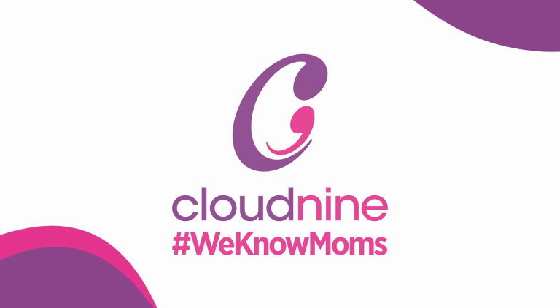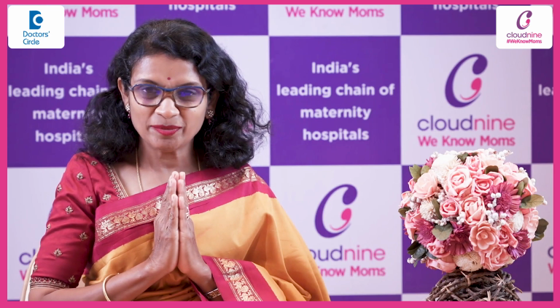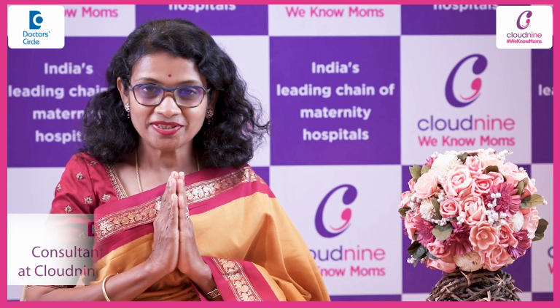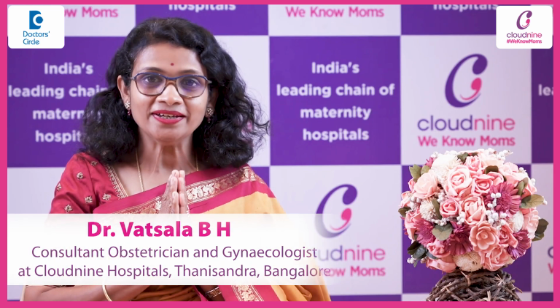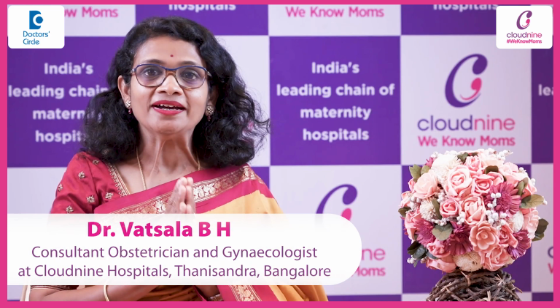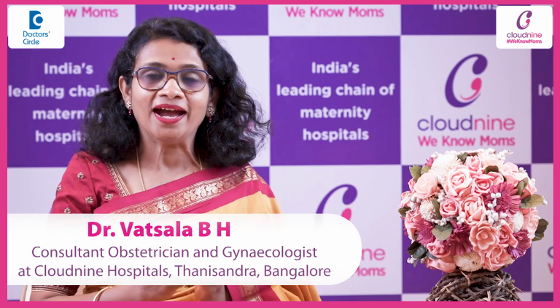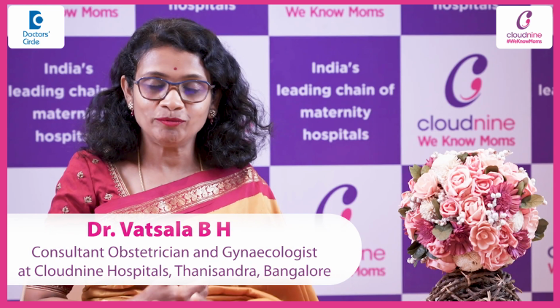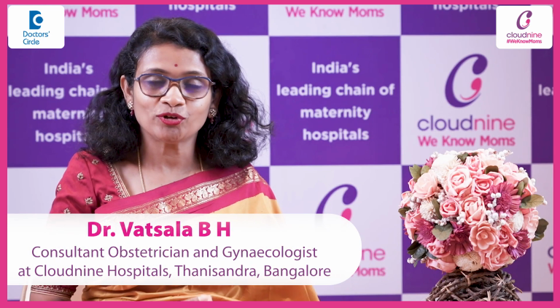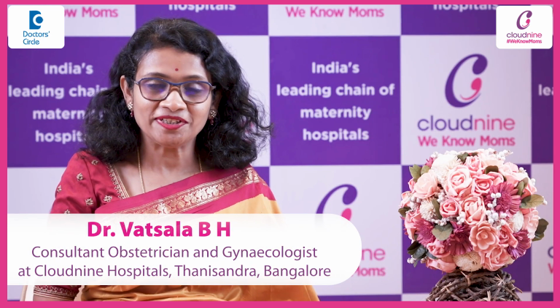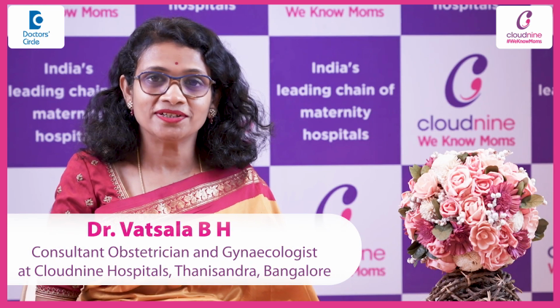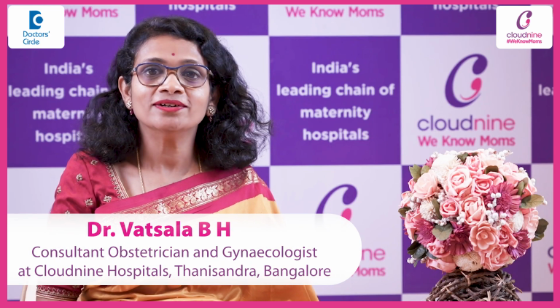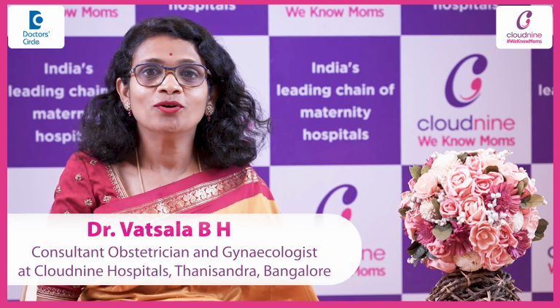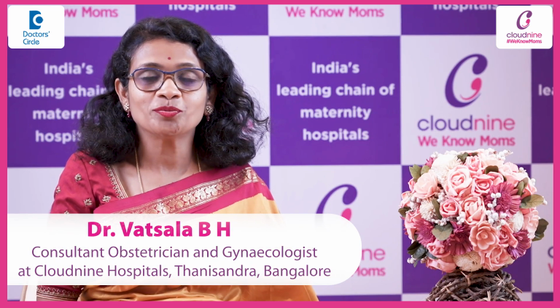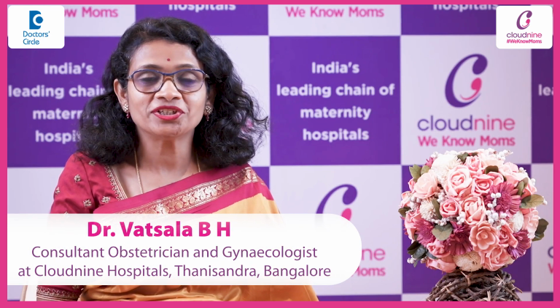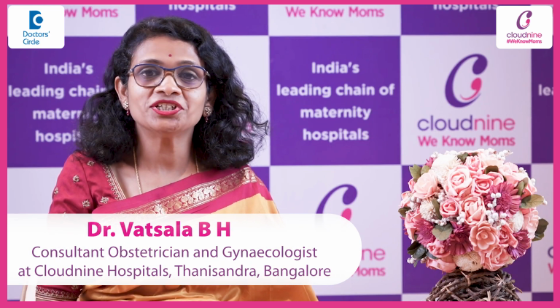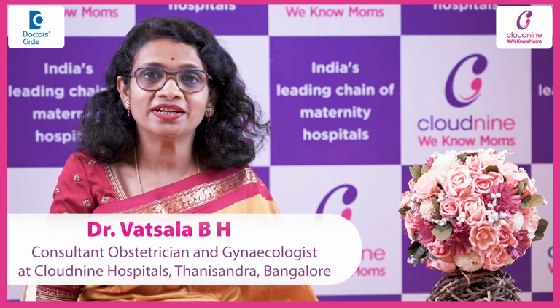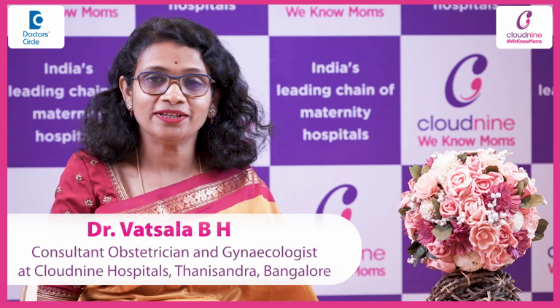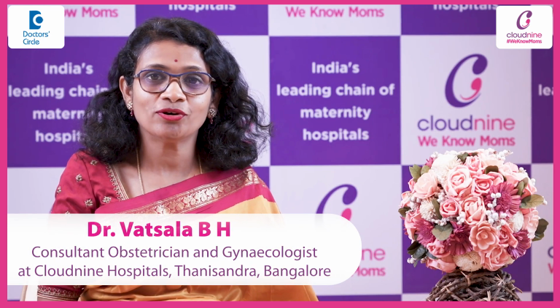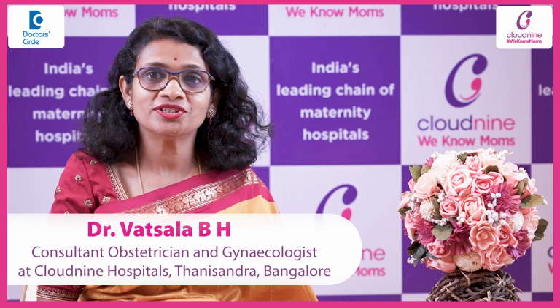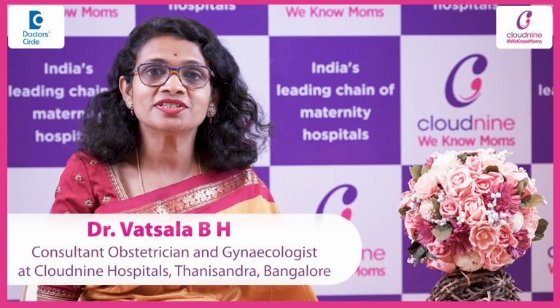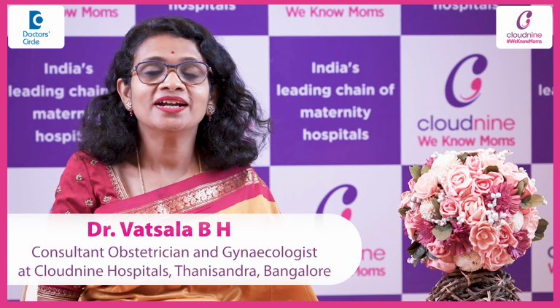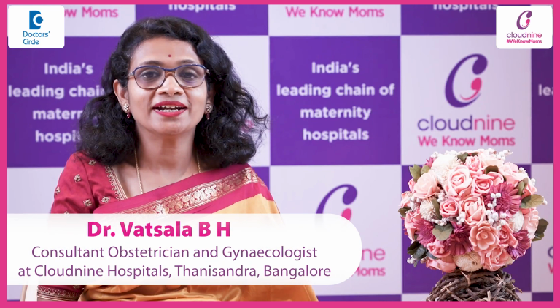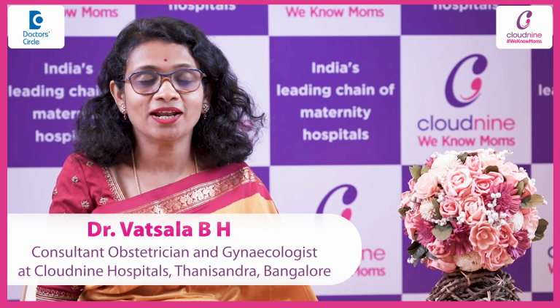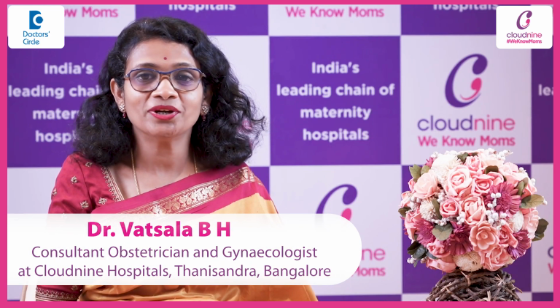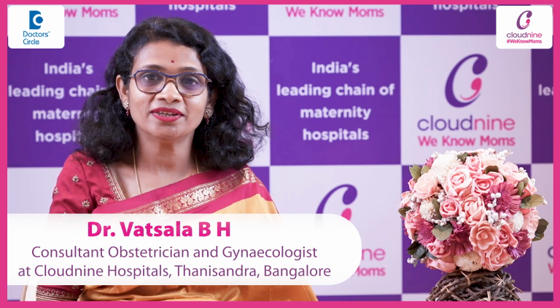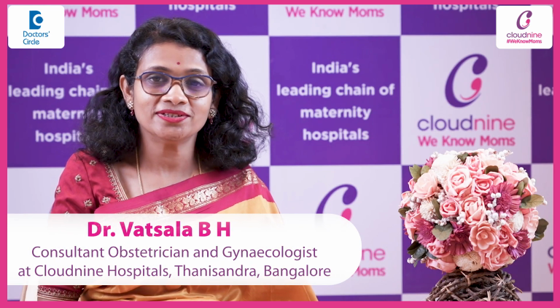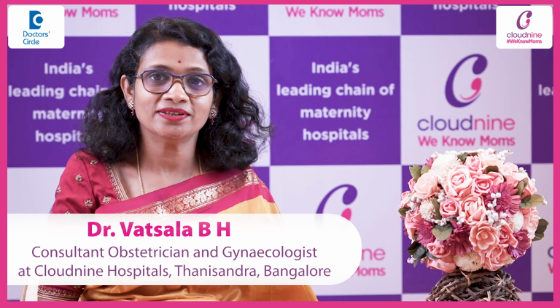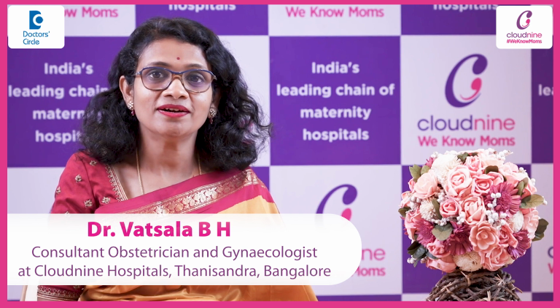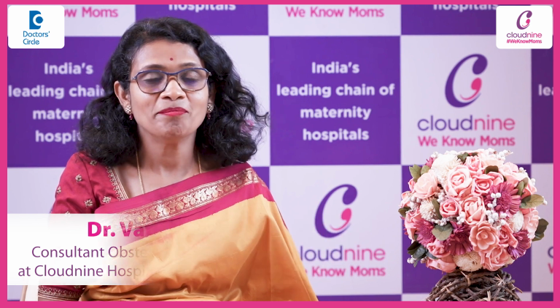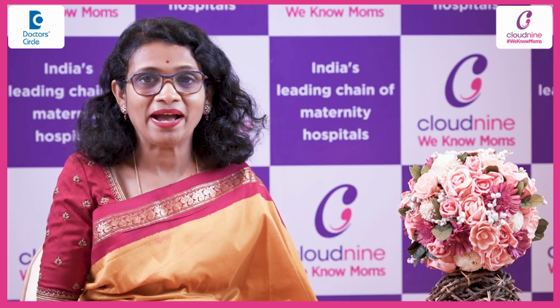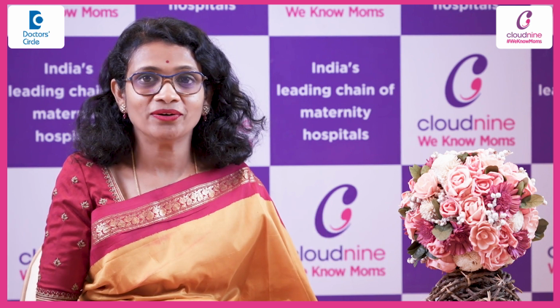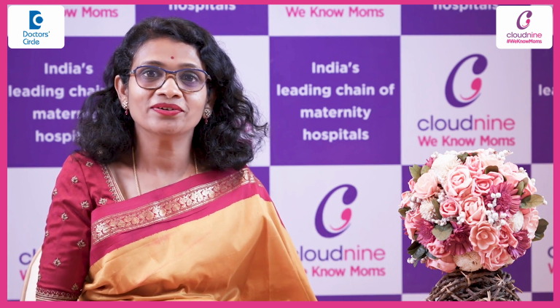Namaste, I am Dr. Vatsala, Obstetrician and Gynecologist at Cloud9, Tani Sandhra, Bangalore.